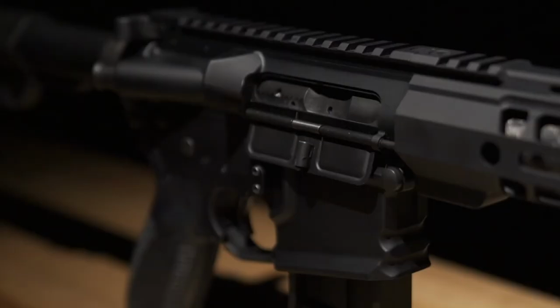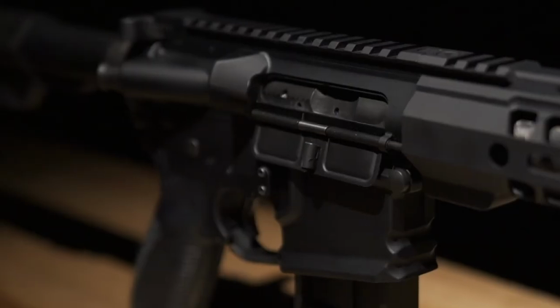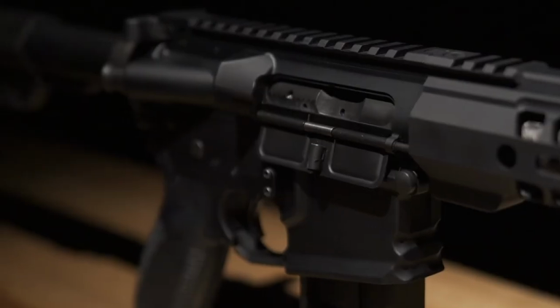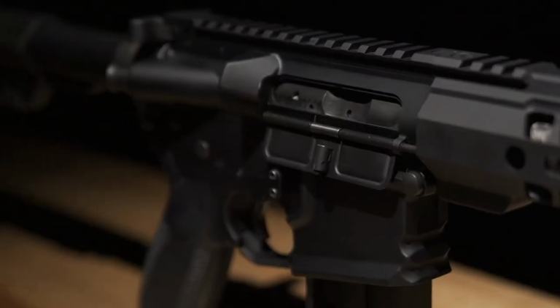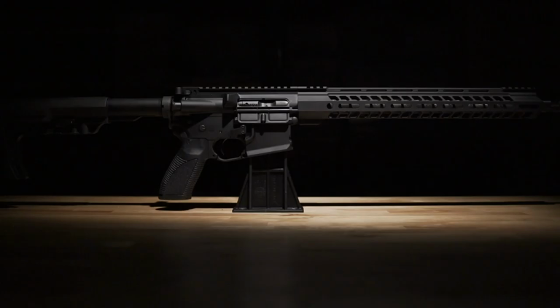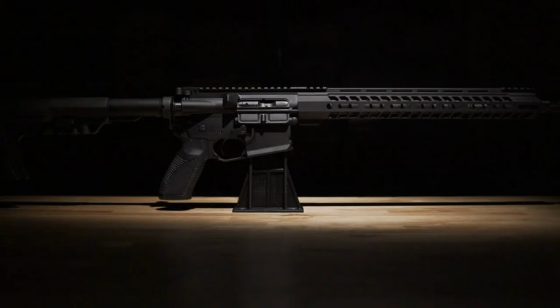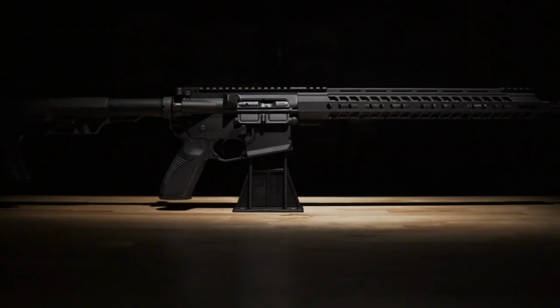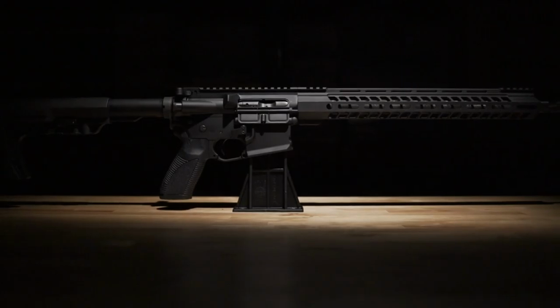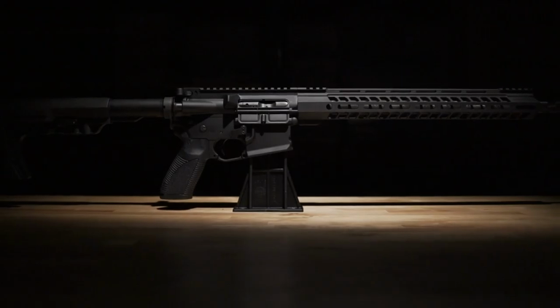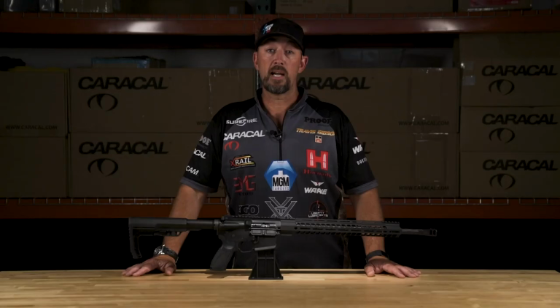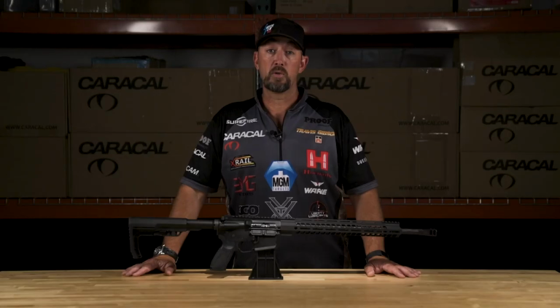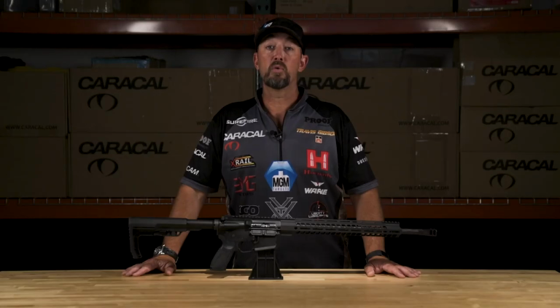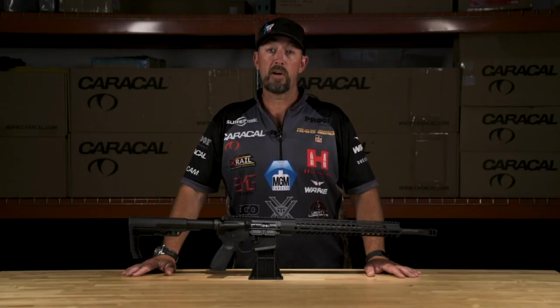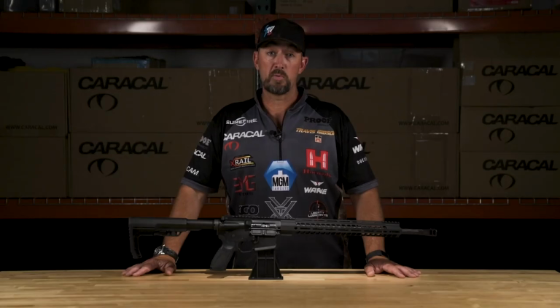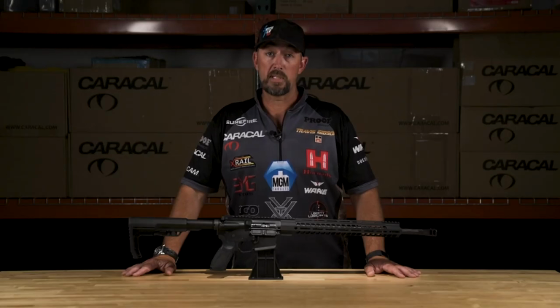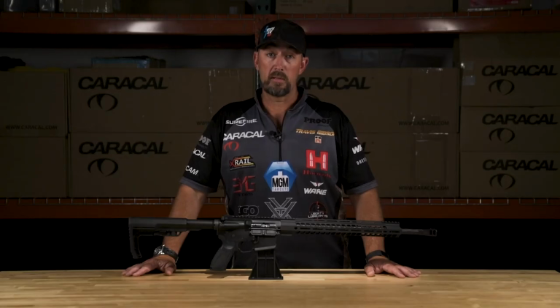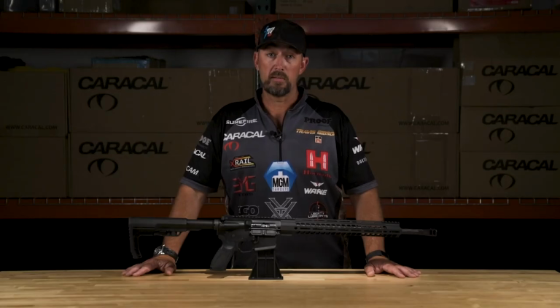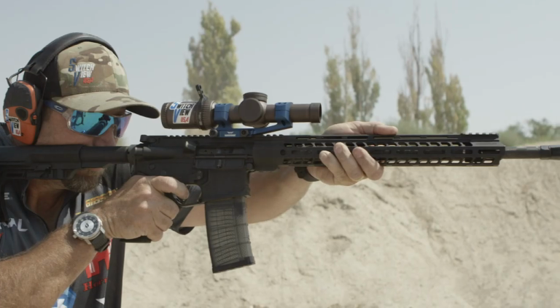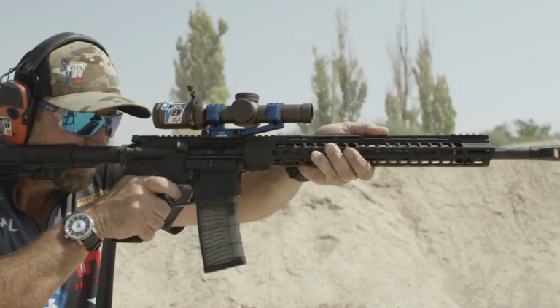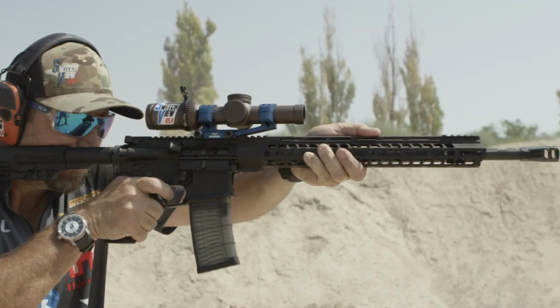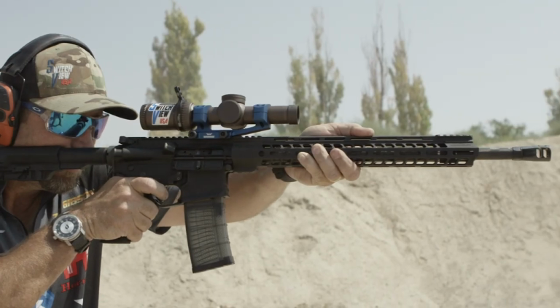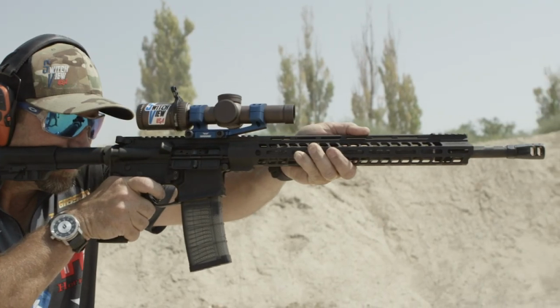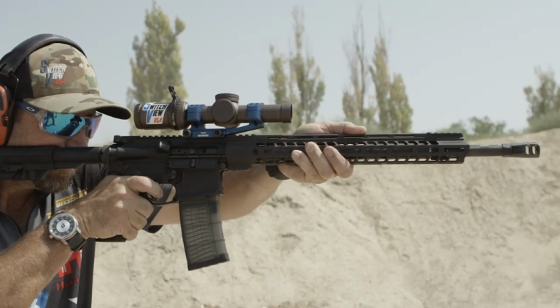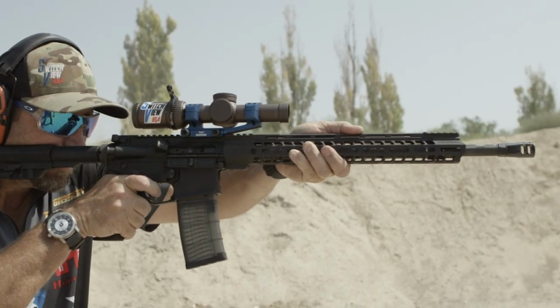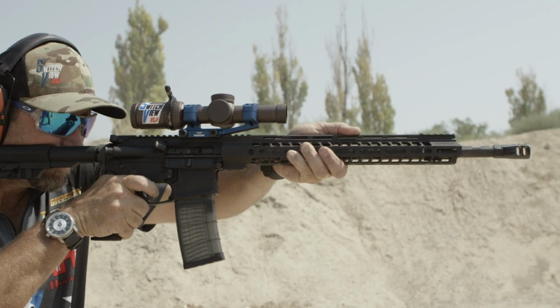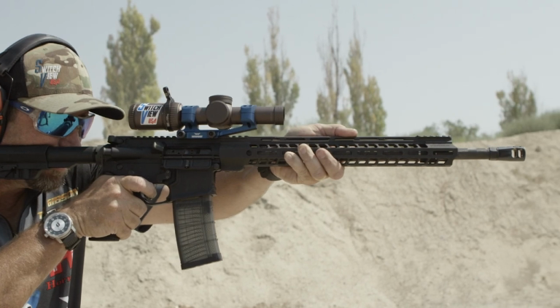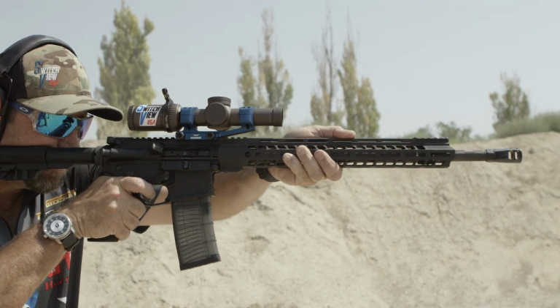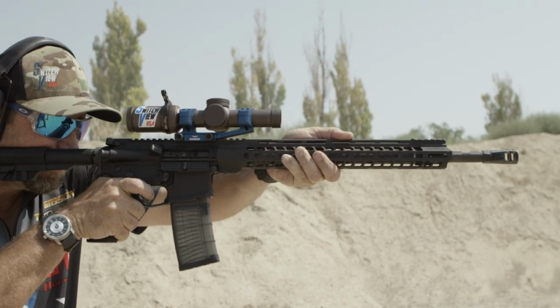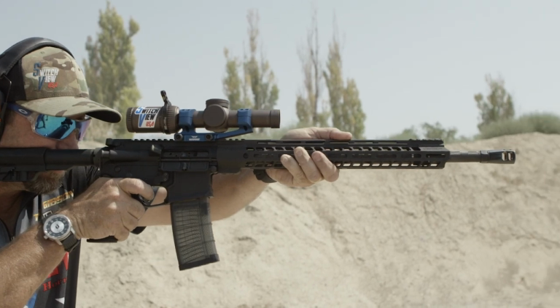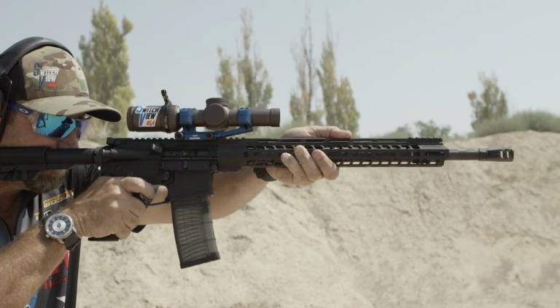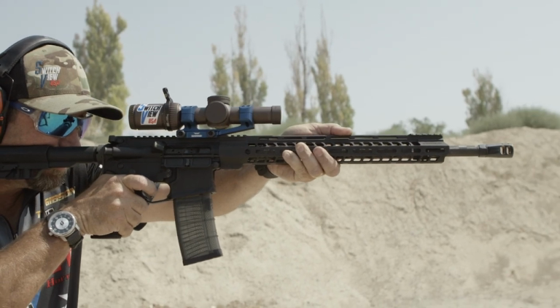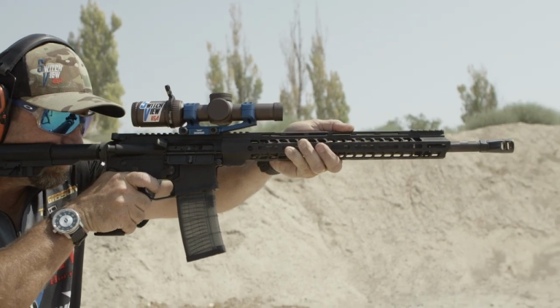This rifle is available now, so contact your local firearms retailer. For more information, visit CaracalUSA.com.